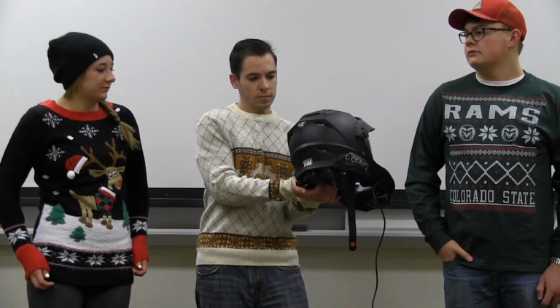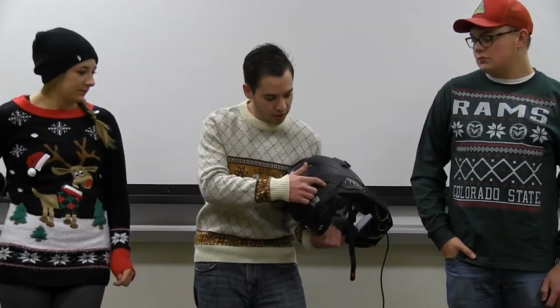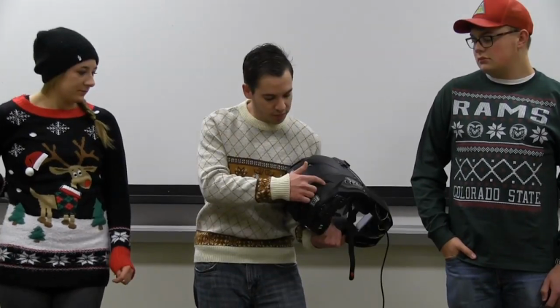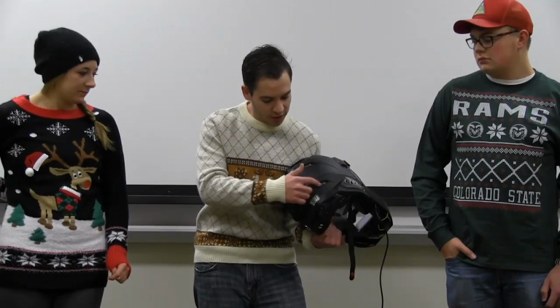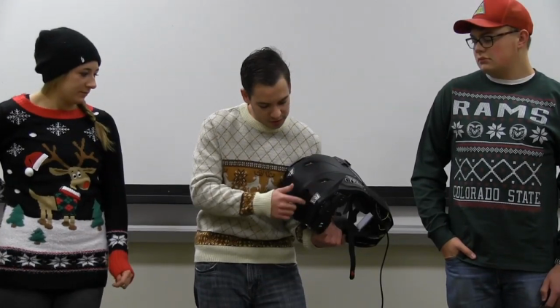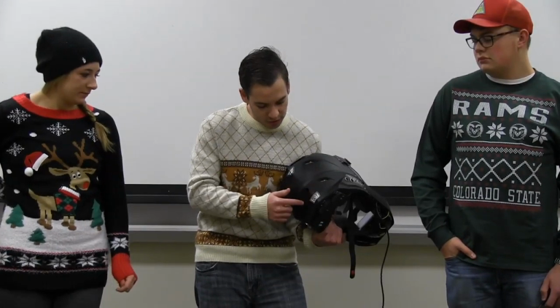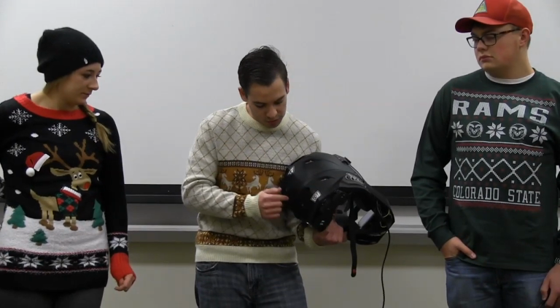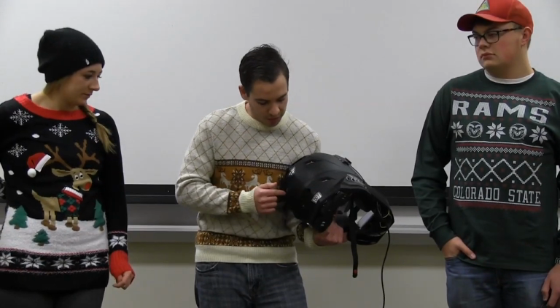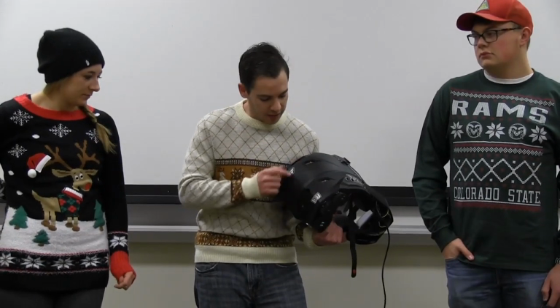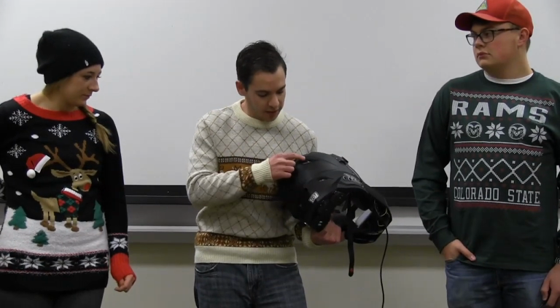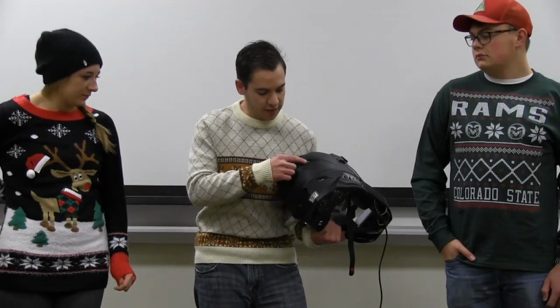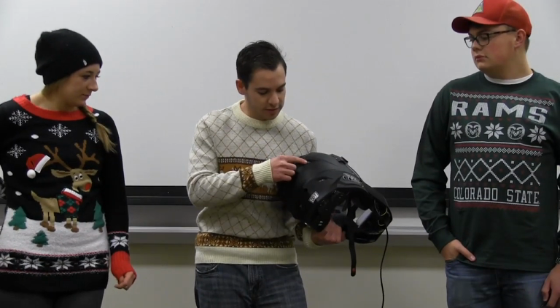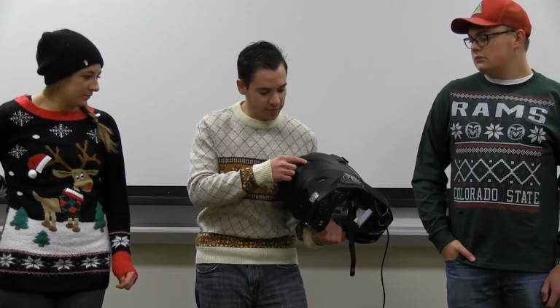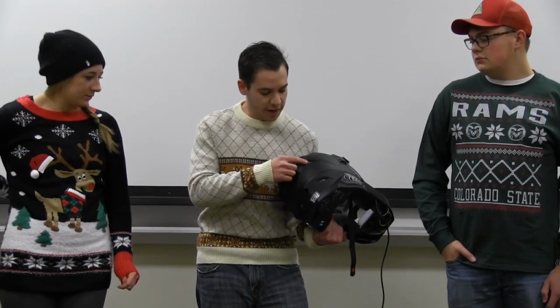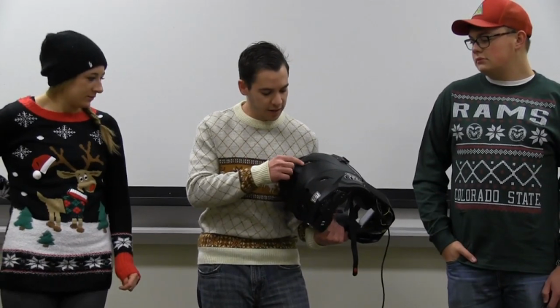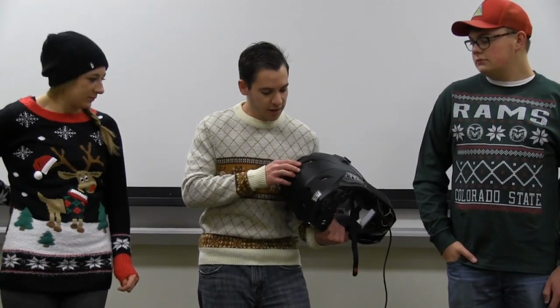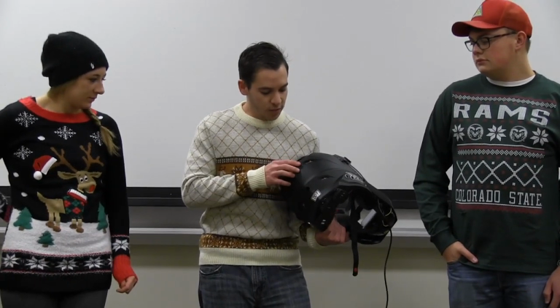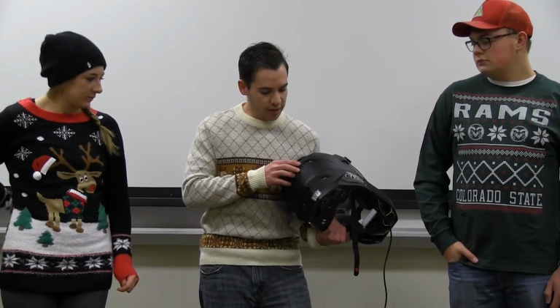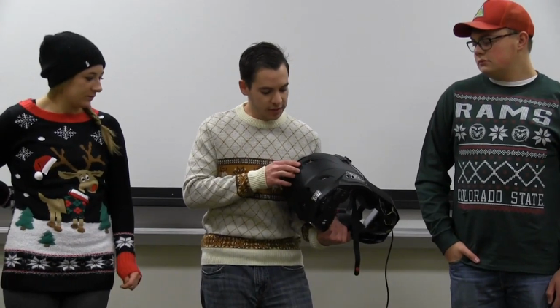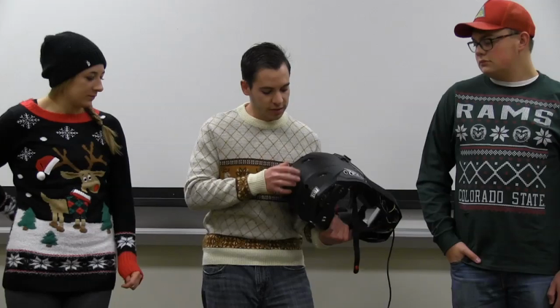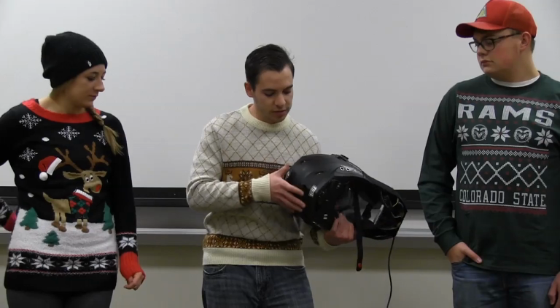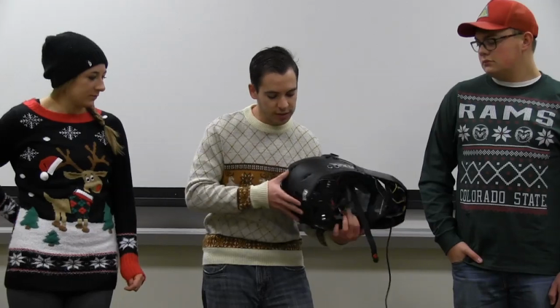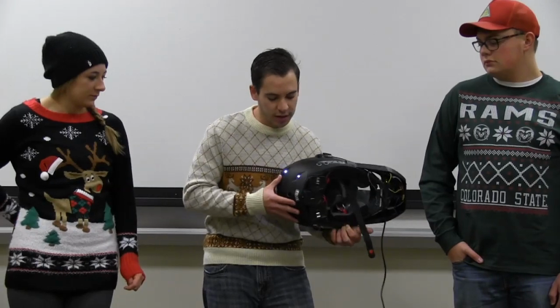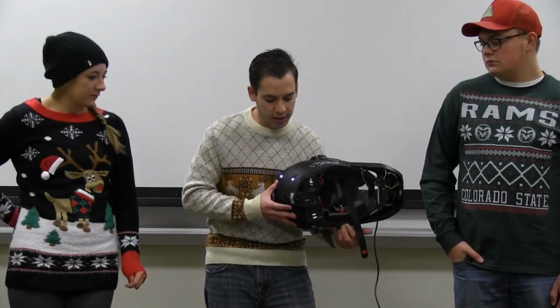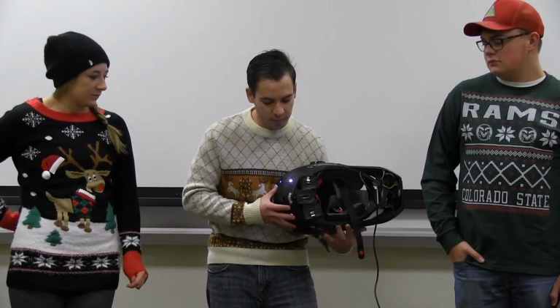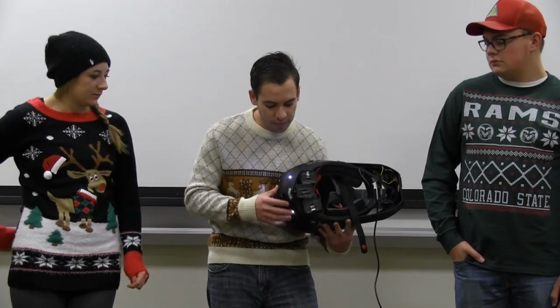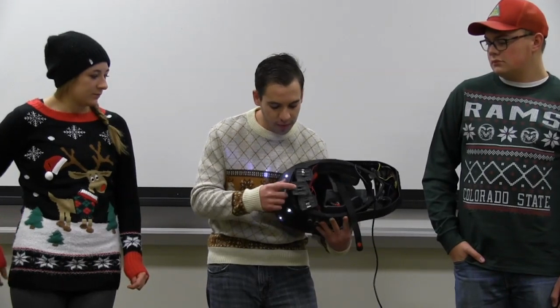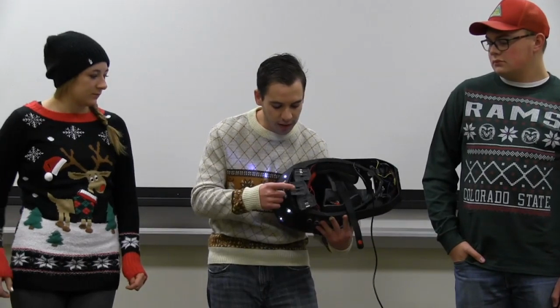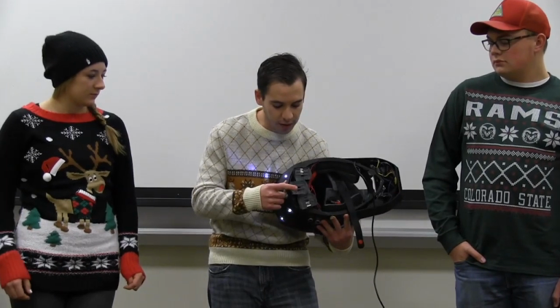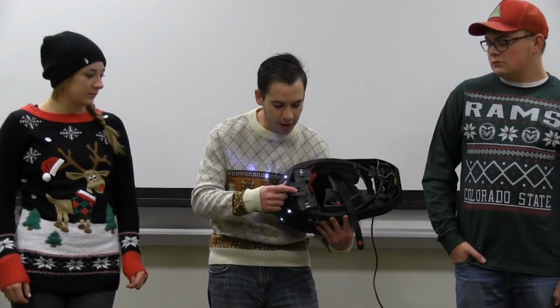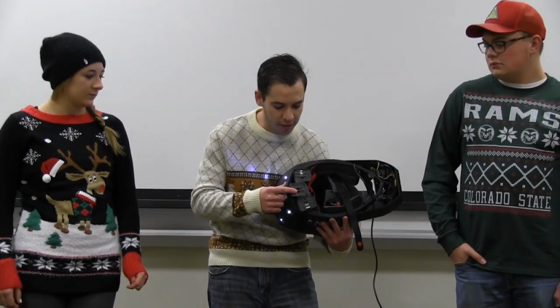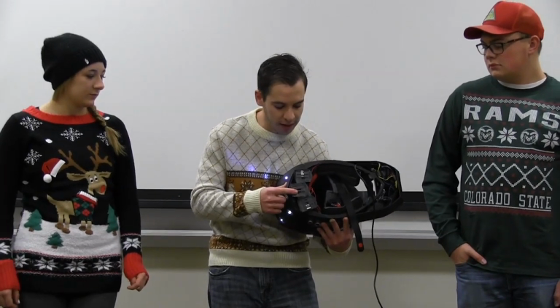We upgraded to ultra bright LEDs in the back, so we needed to use another power pack.